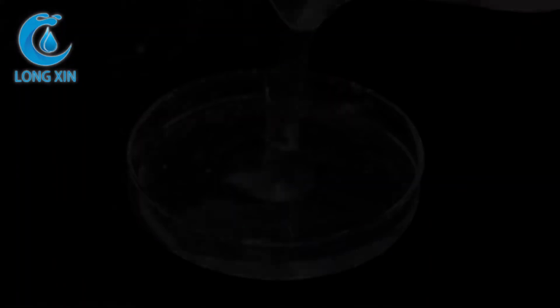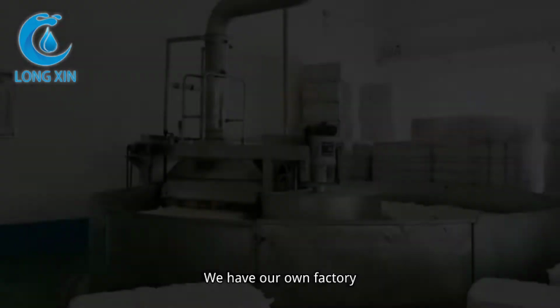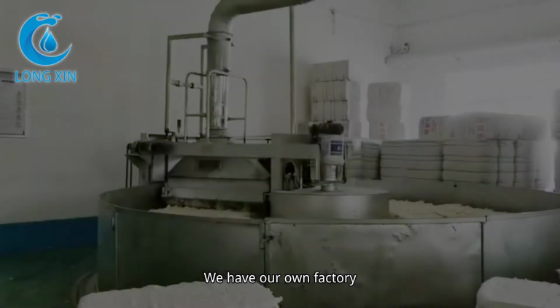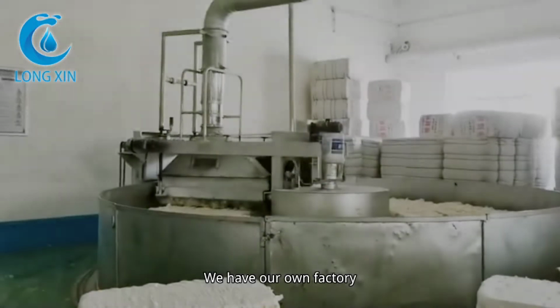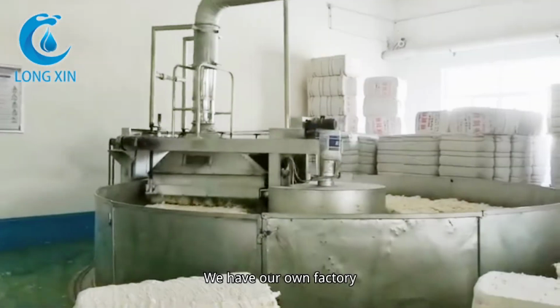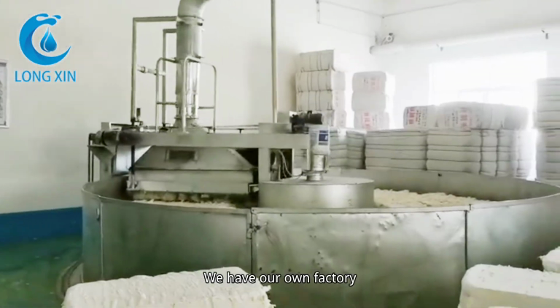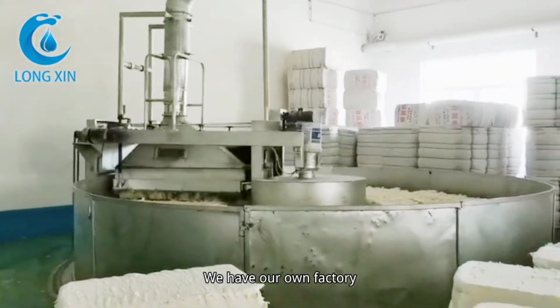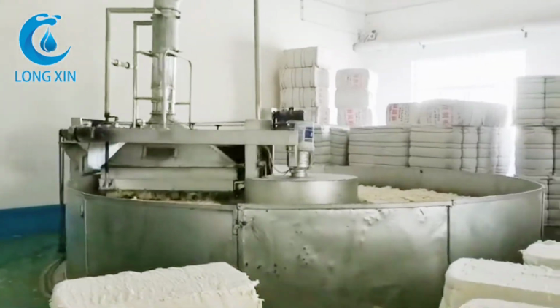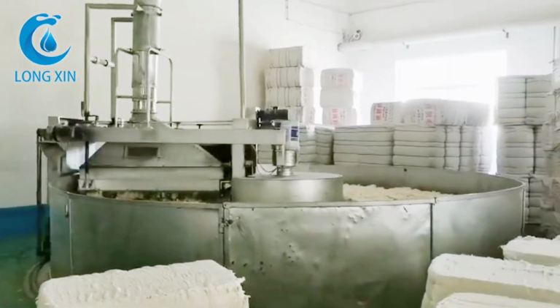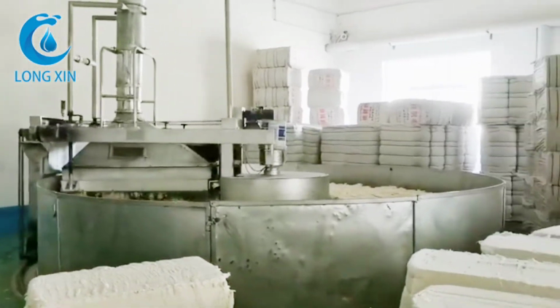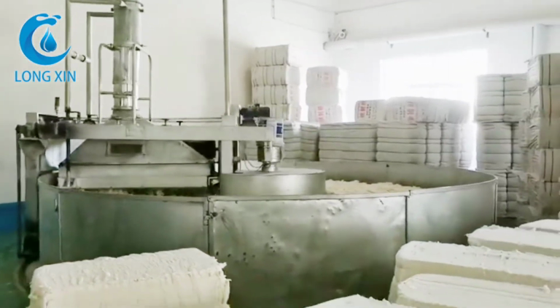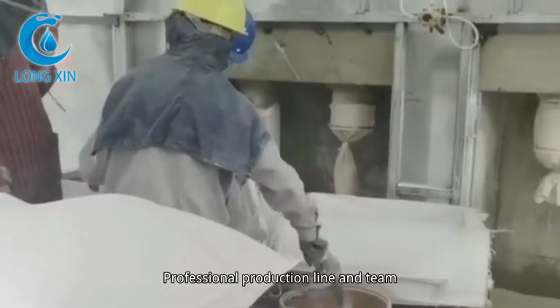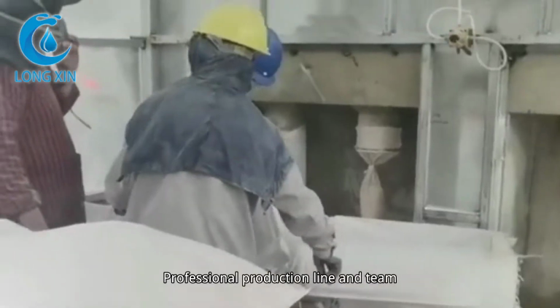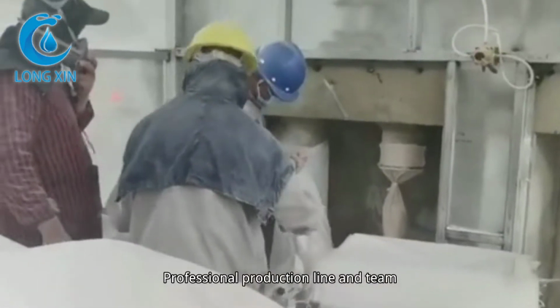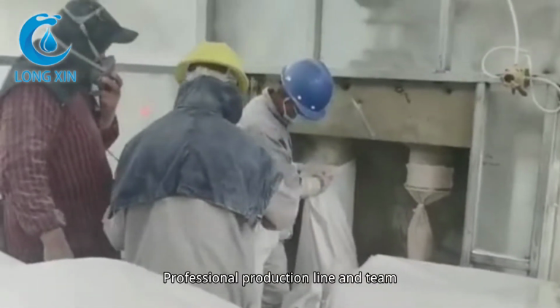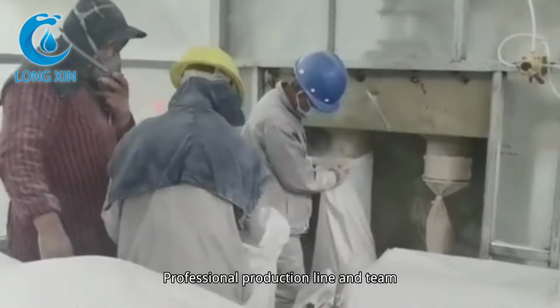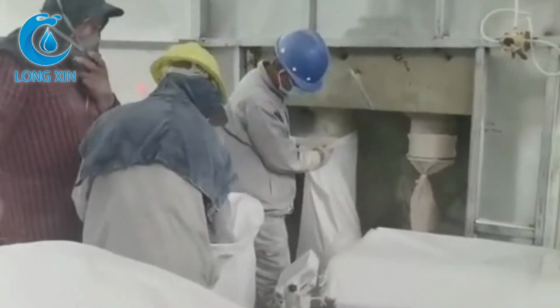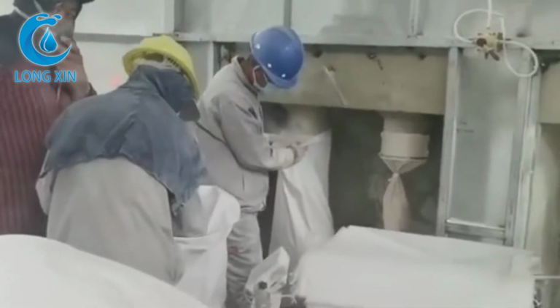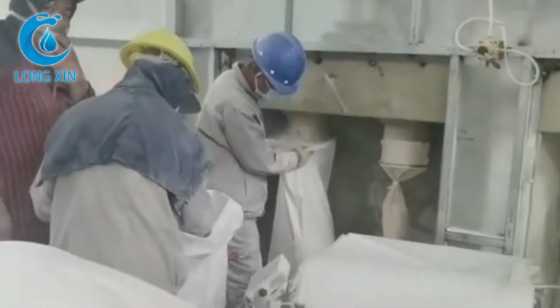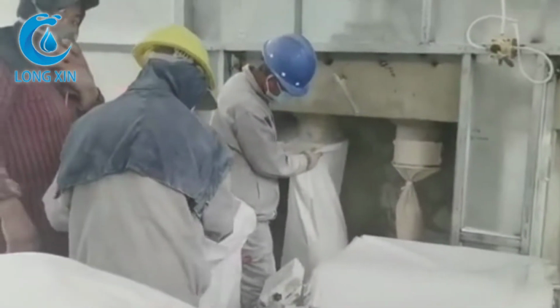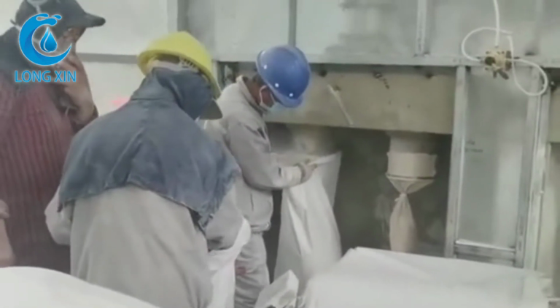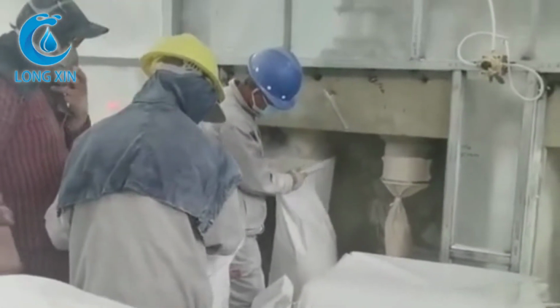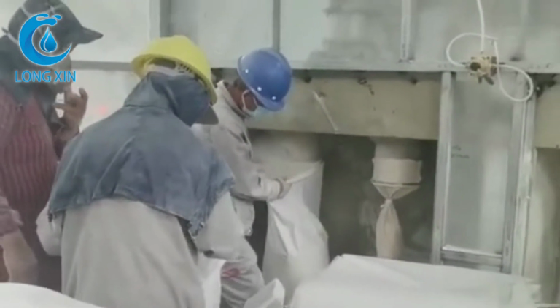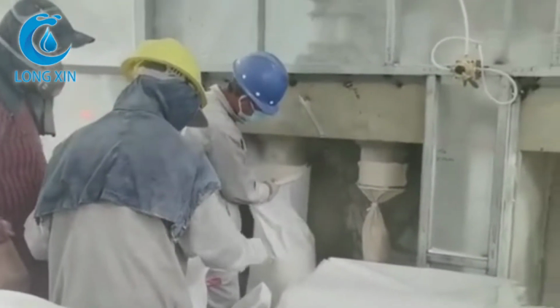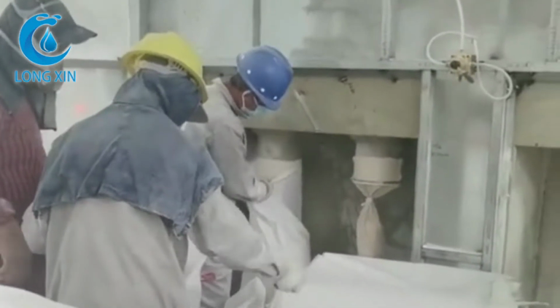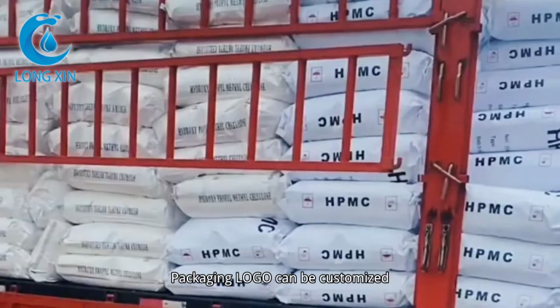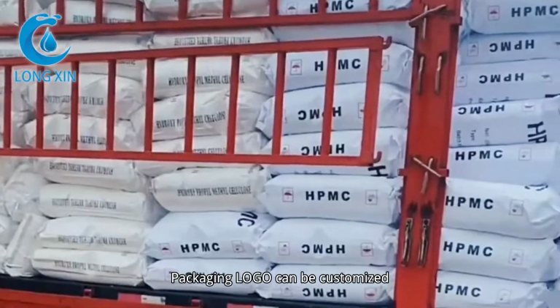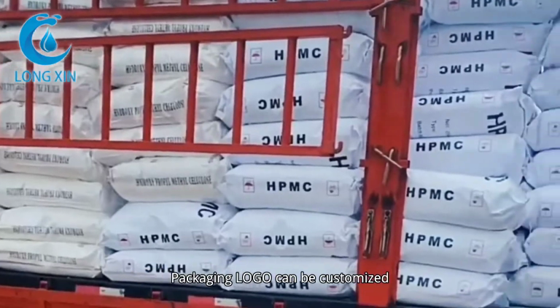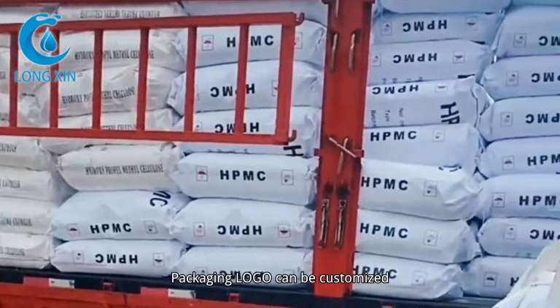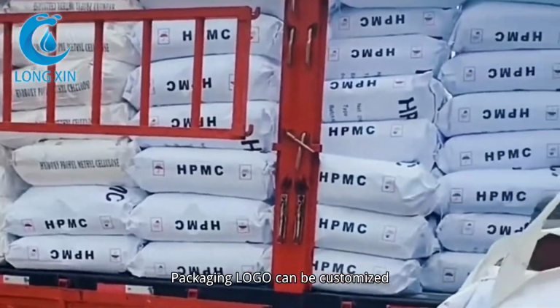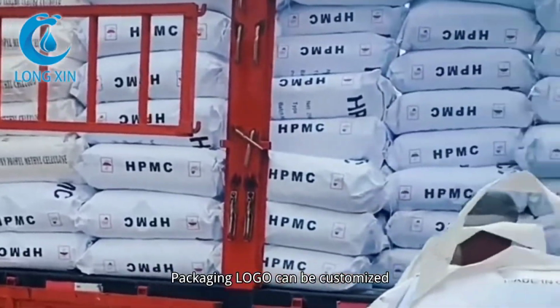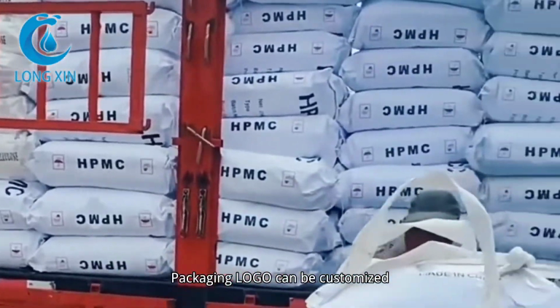We have our own factory, professional production line and team. Packaging logo can be customized.